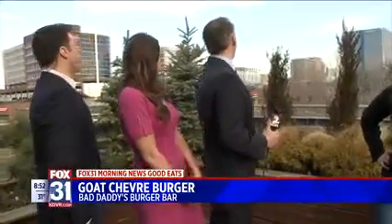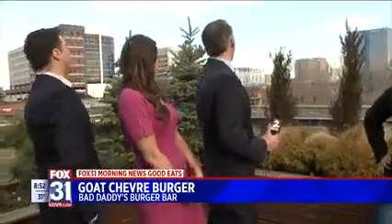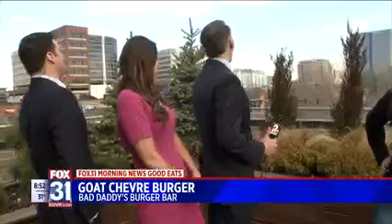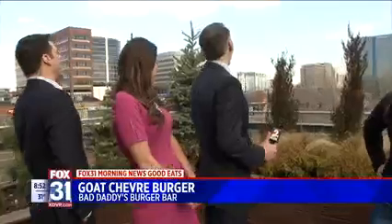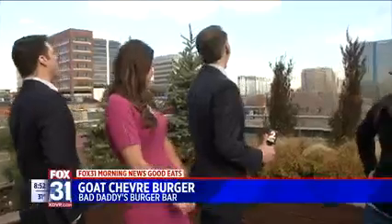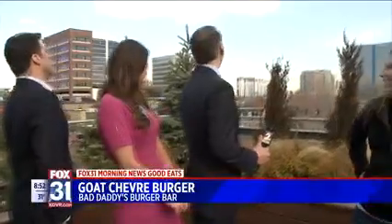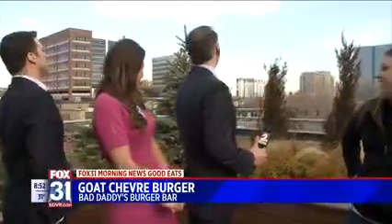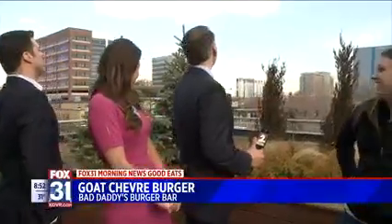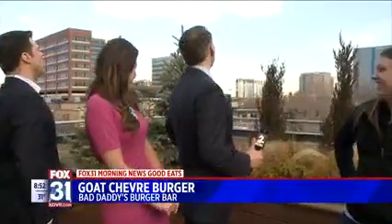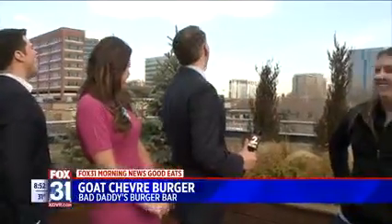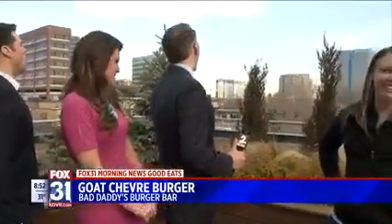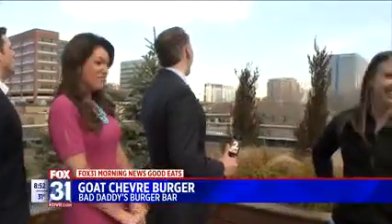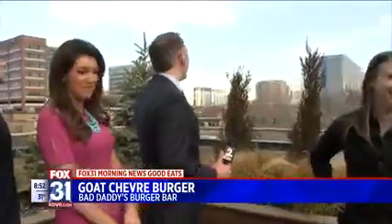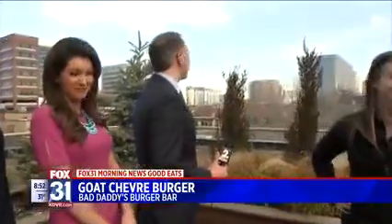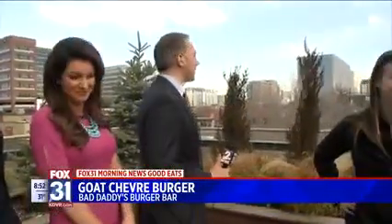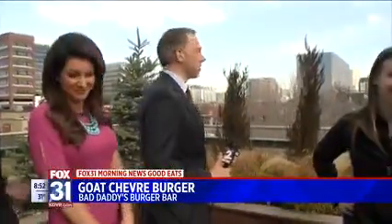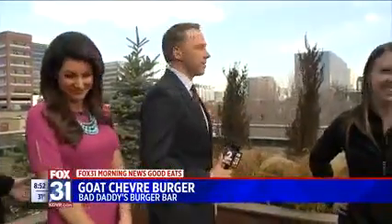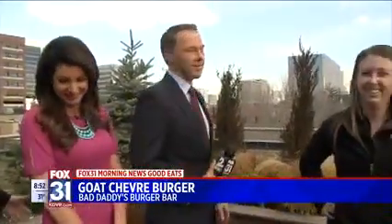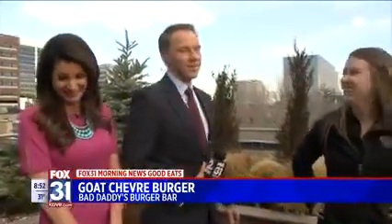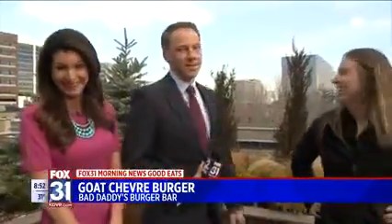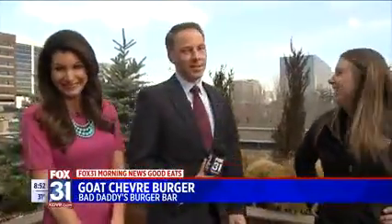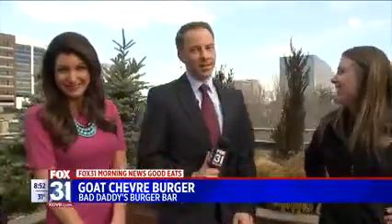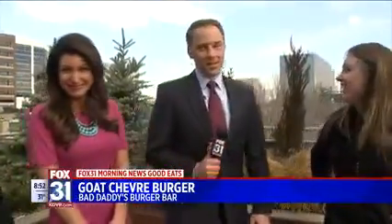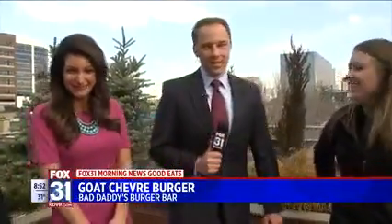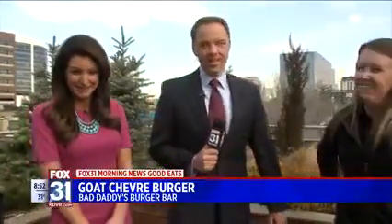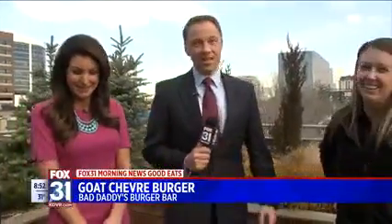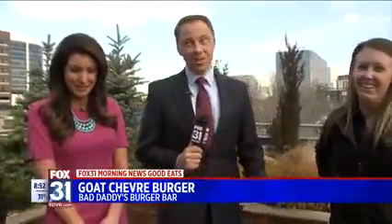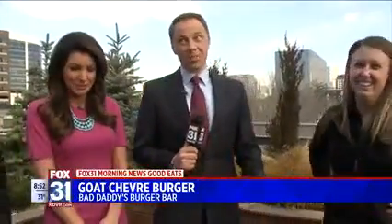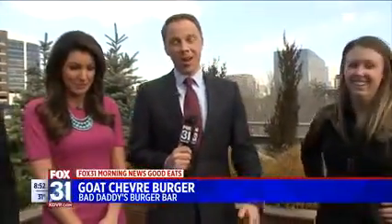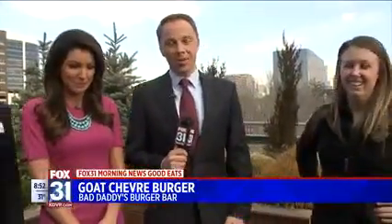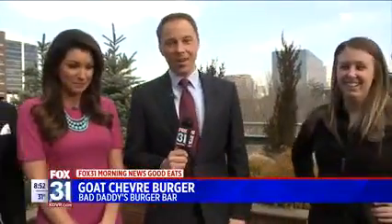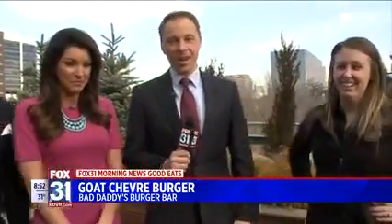We're doing the news! Come on! This is the respect we get here.